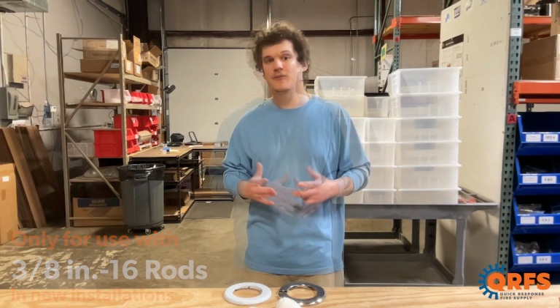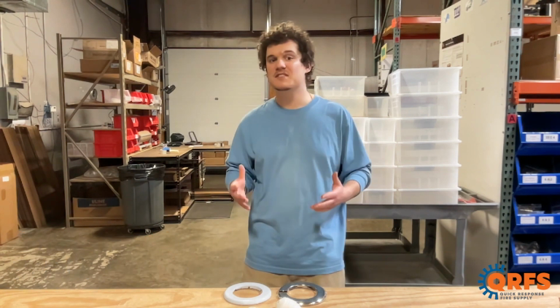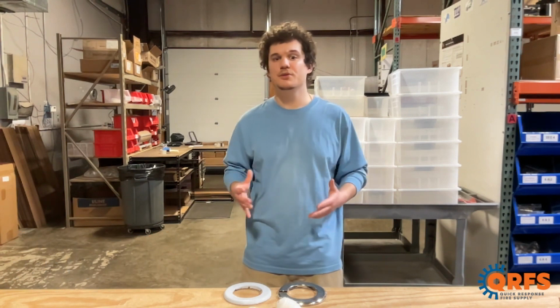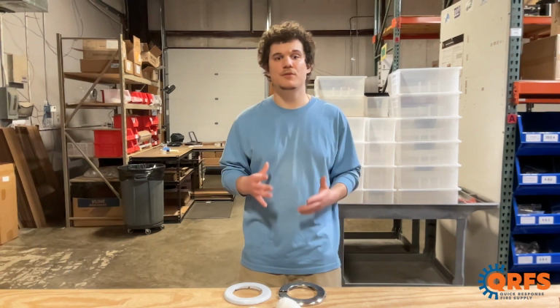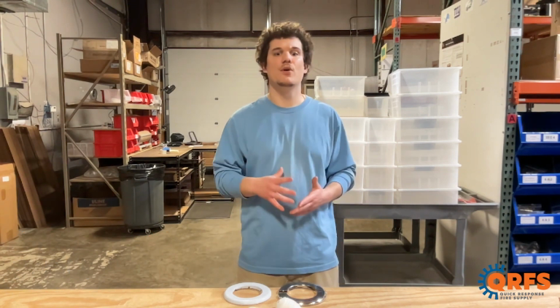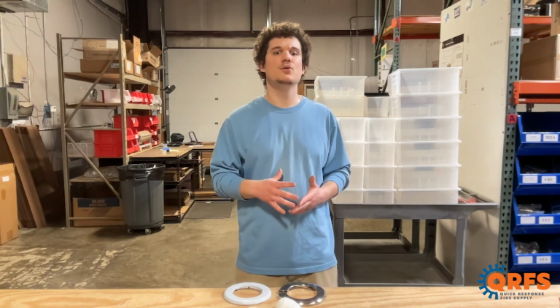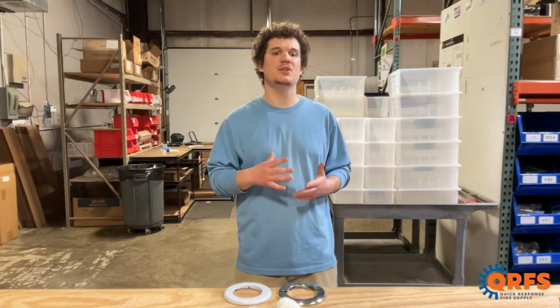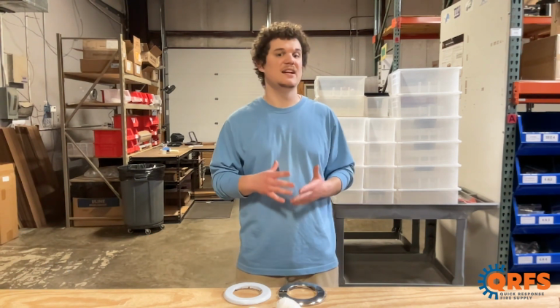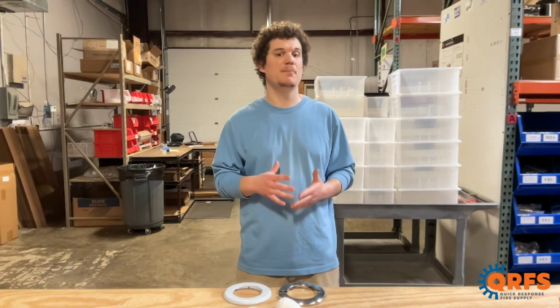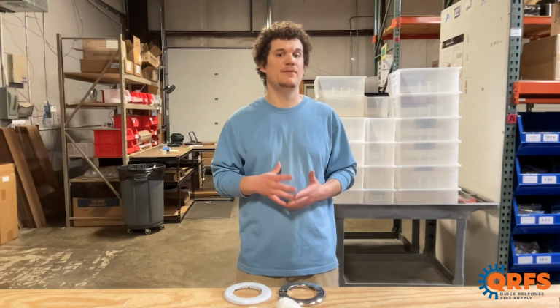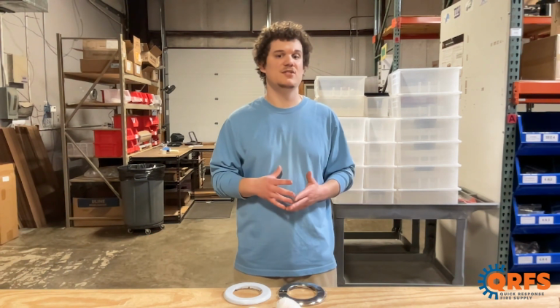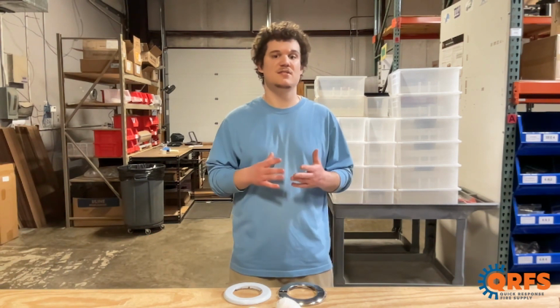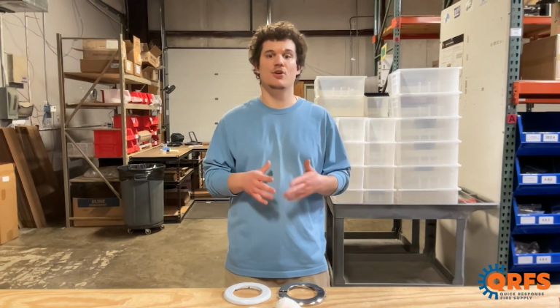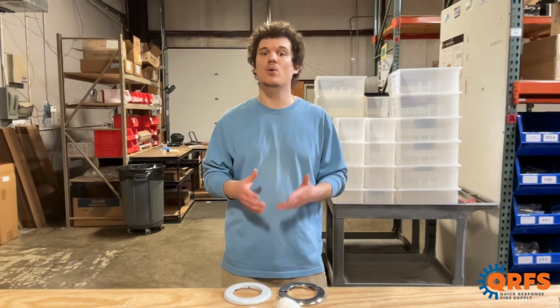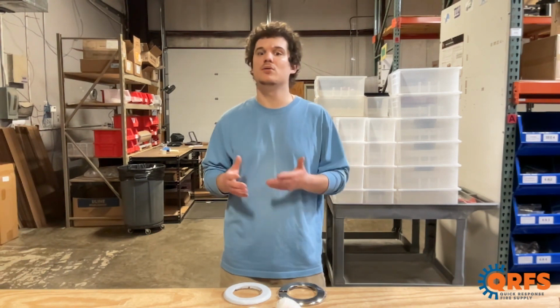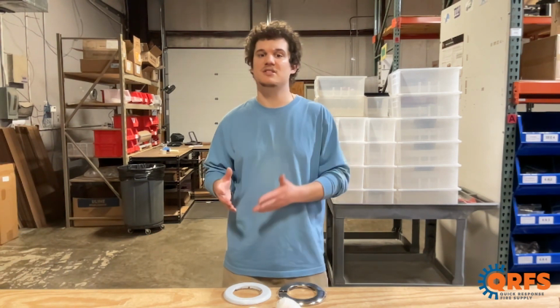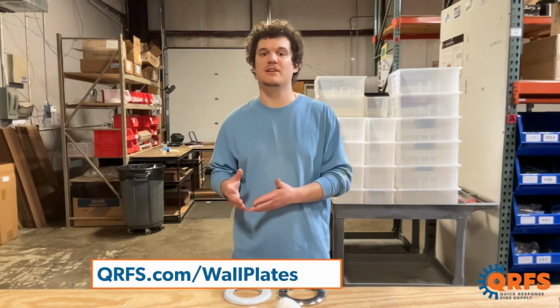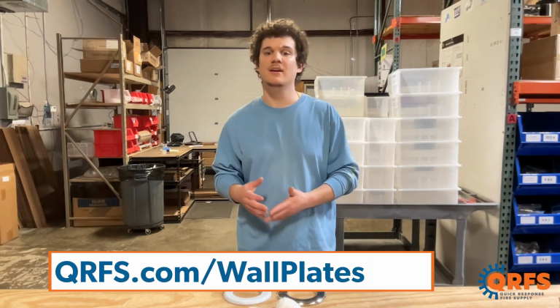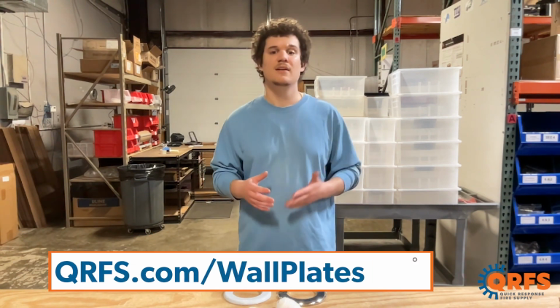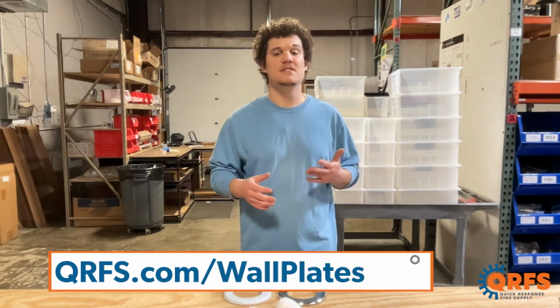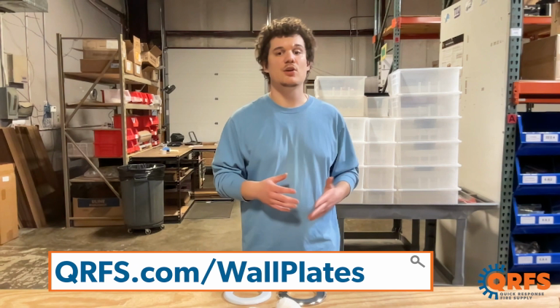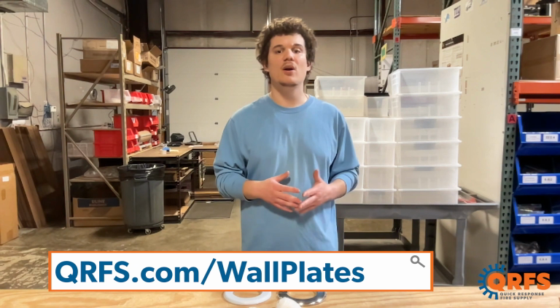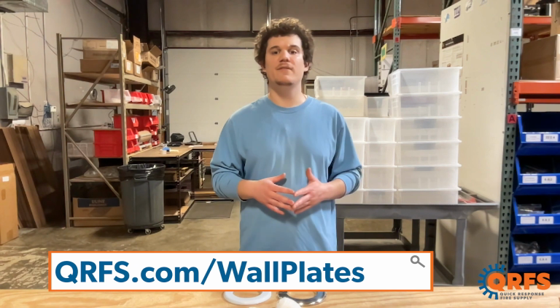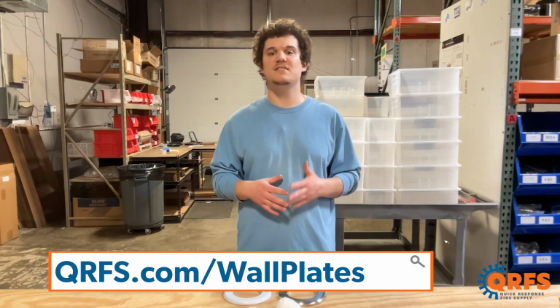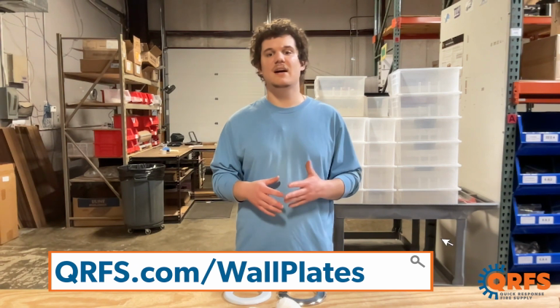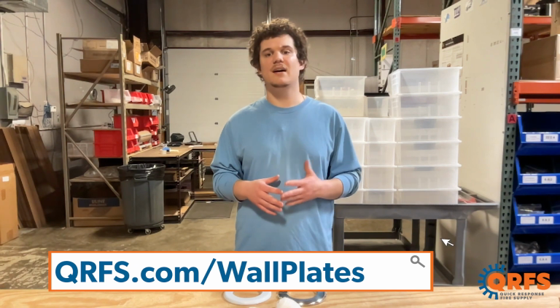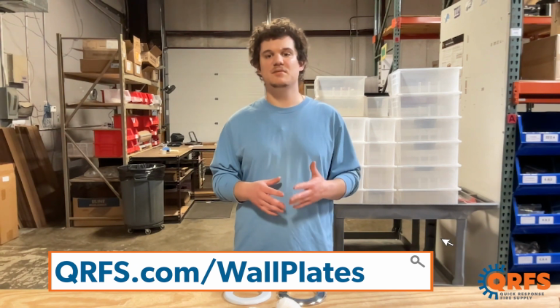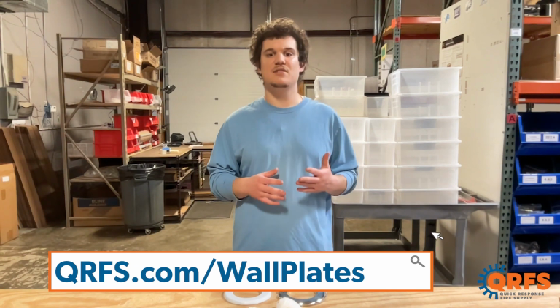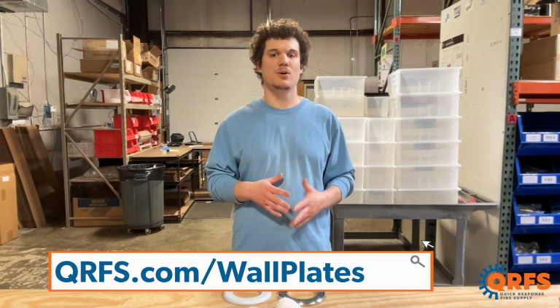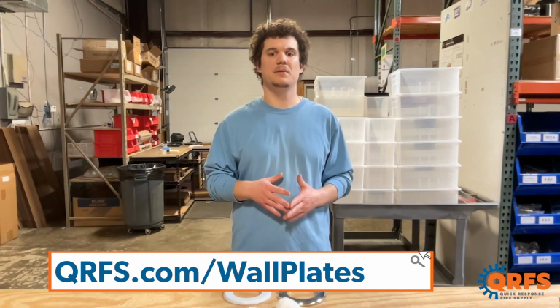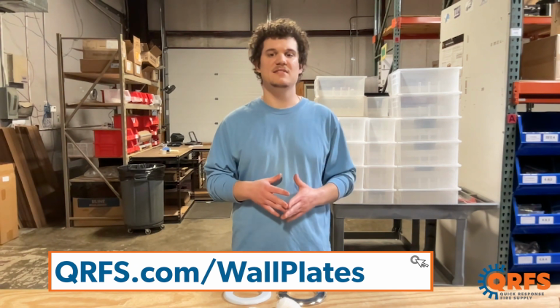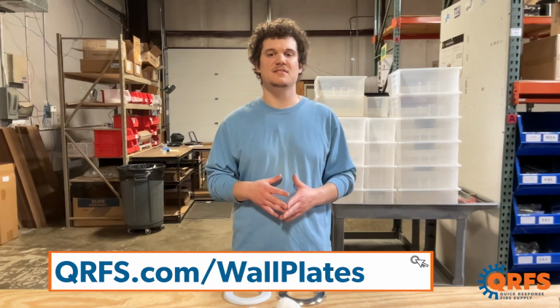To find a solution for holes and imperfections in your wall or ceiling, visit qrfs.com/wallplates.